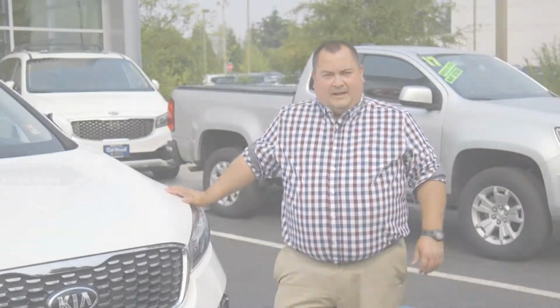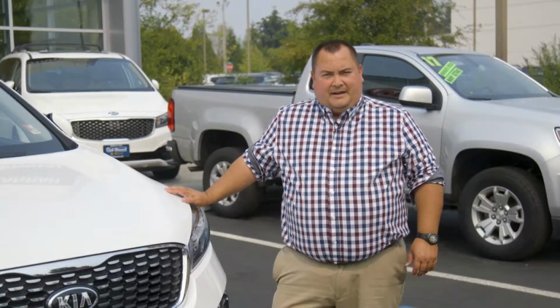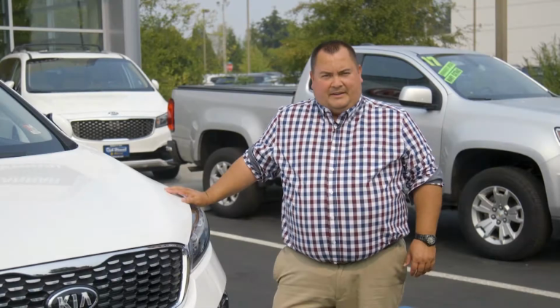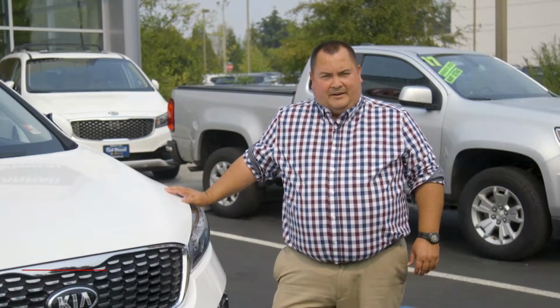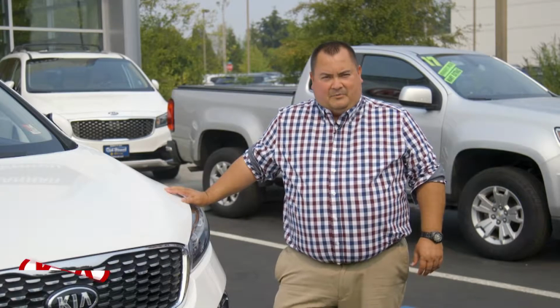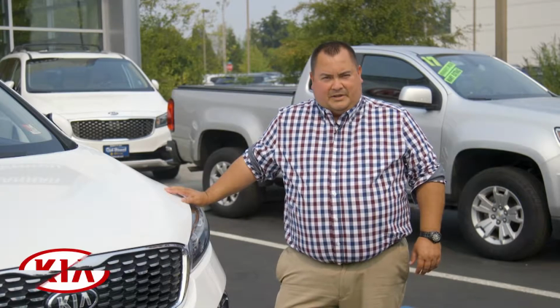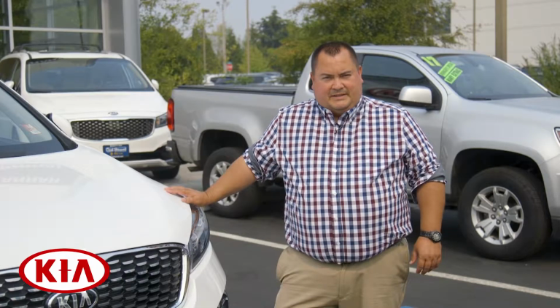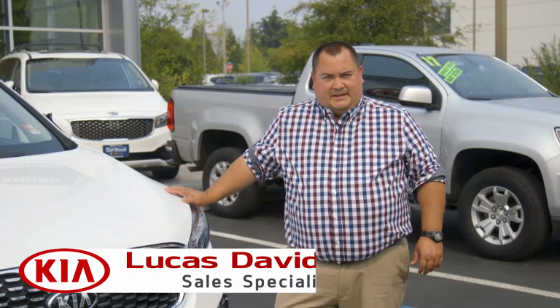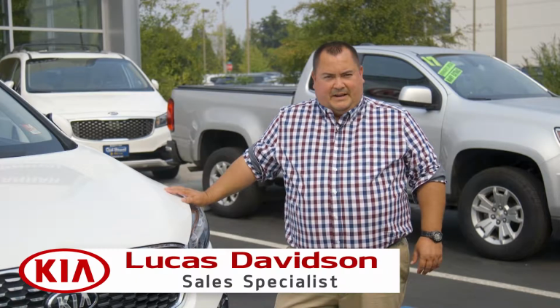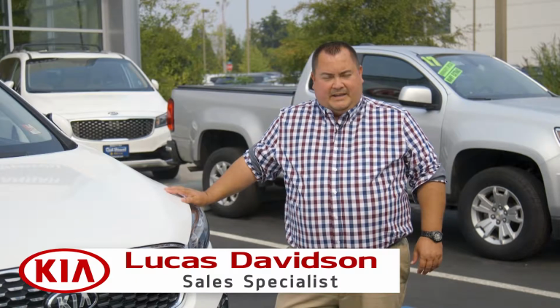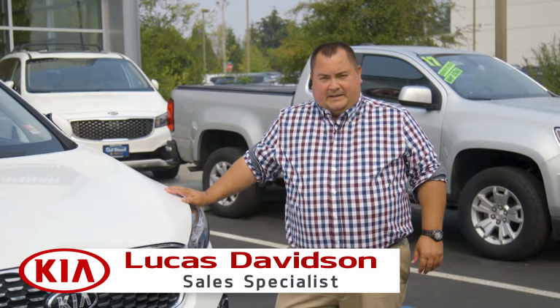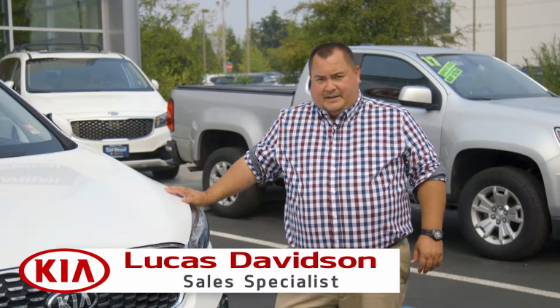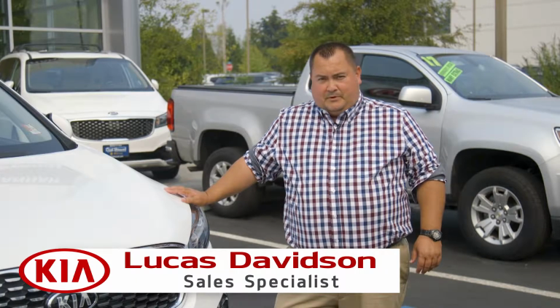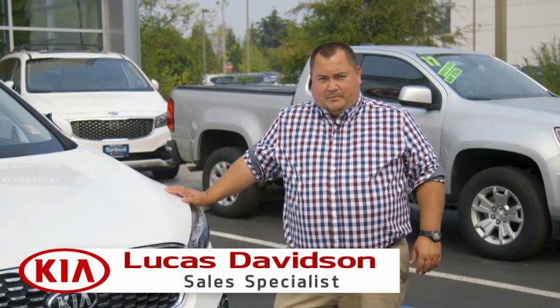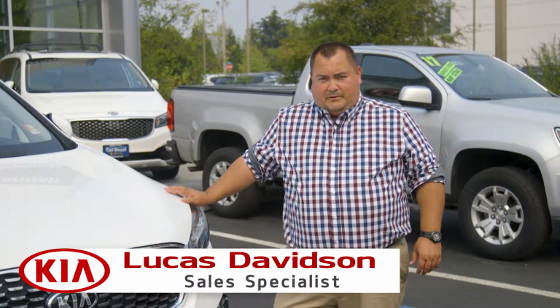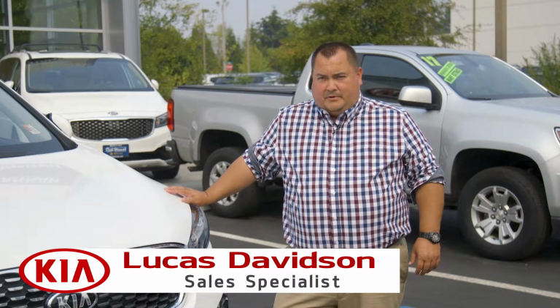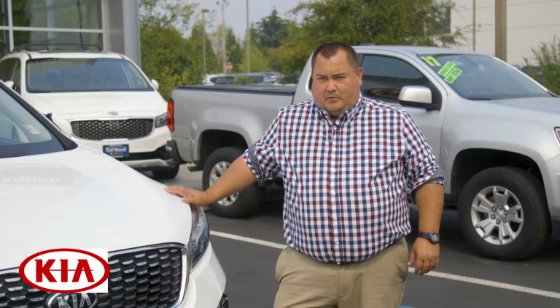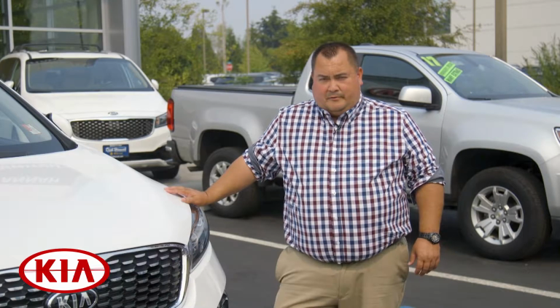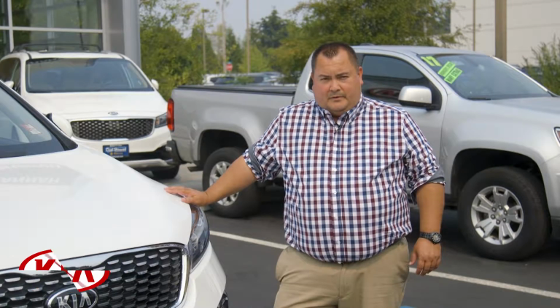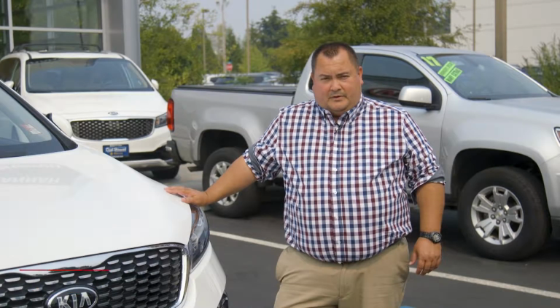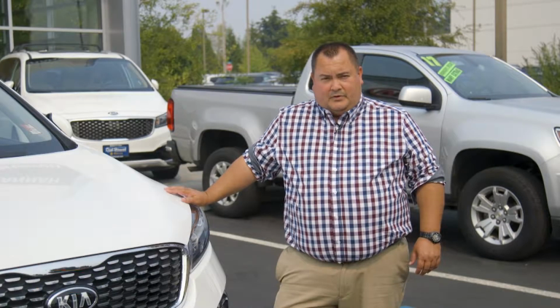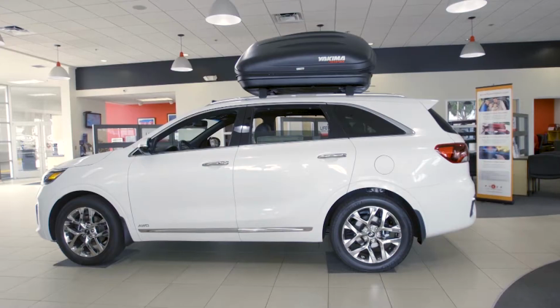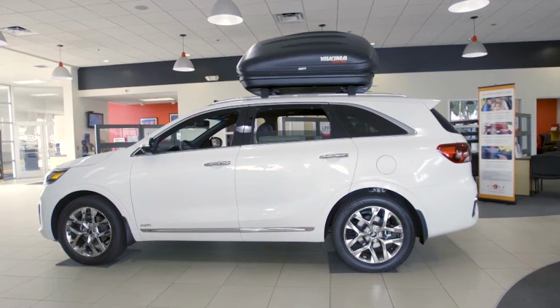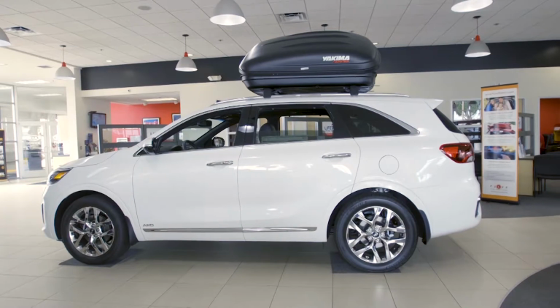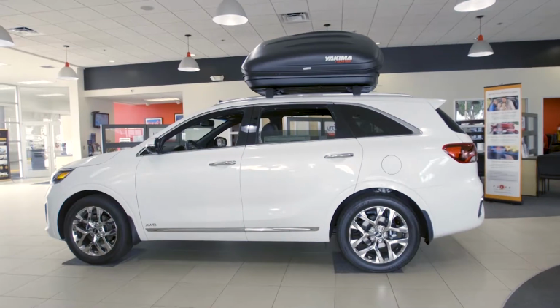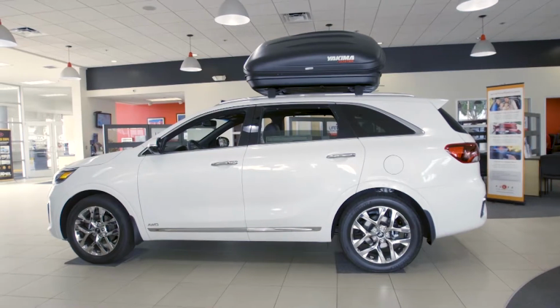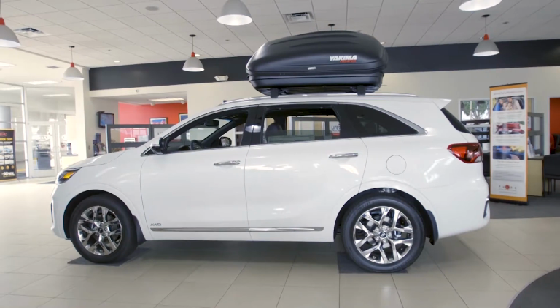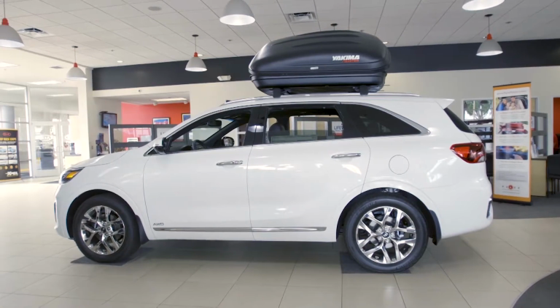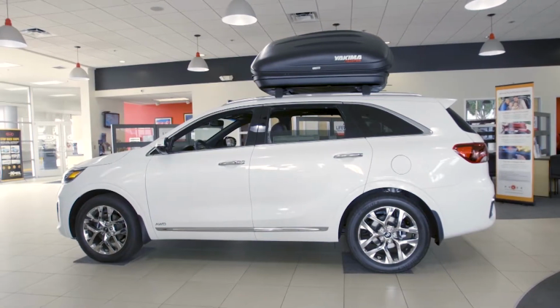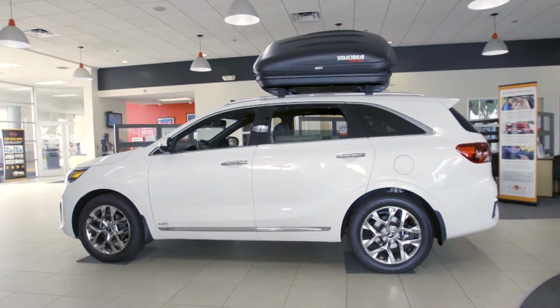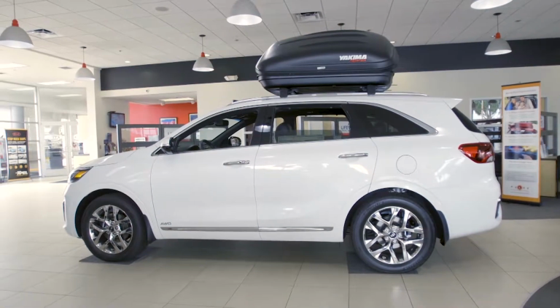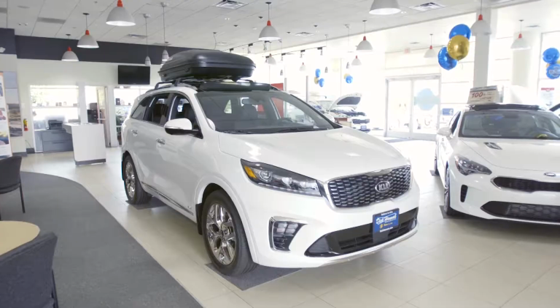Hi there, I'm Lucas at Dick Hanna Kia. Today we're going to be doing an overview of the 2019 Kia Sorento.